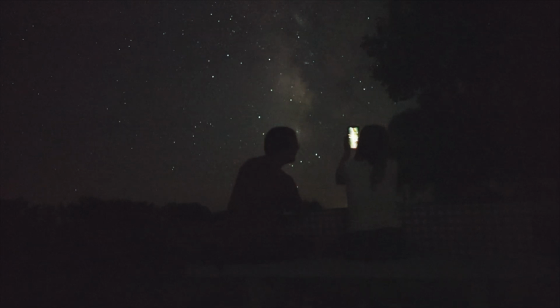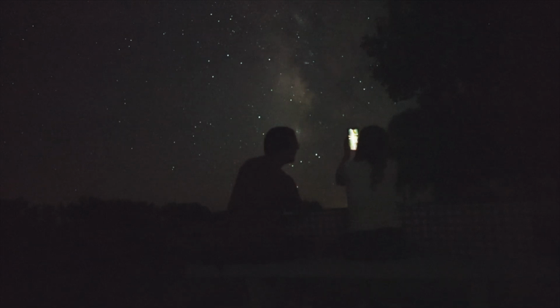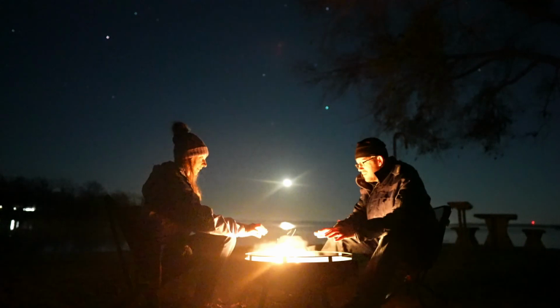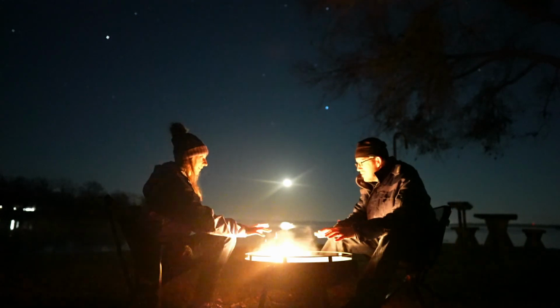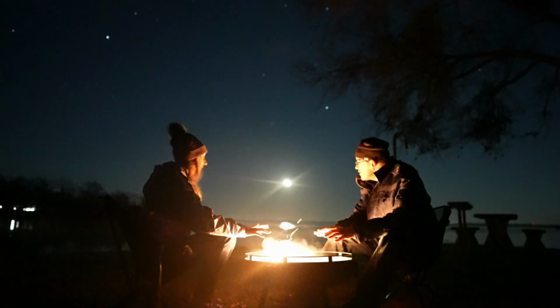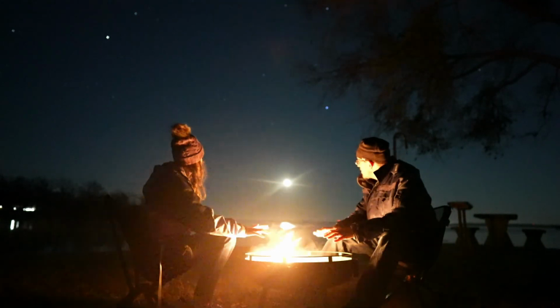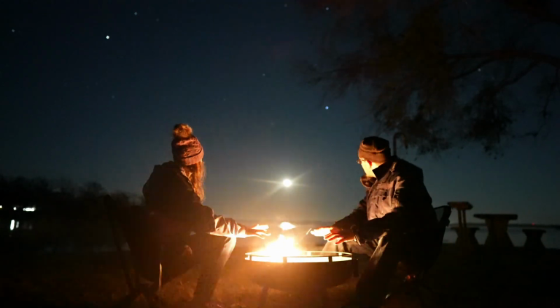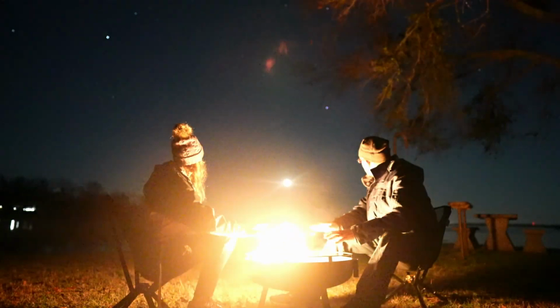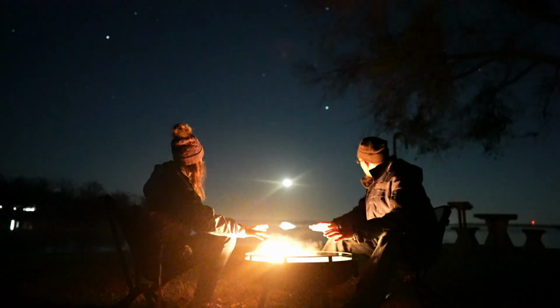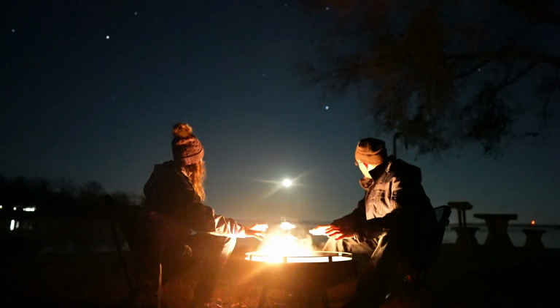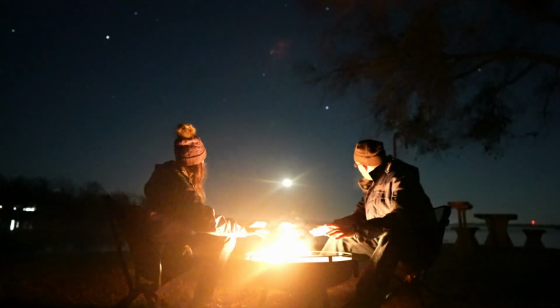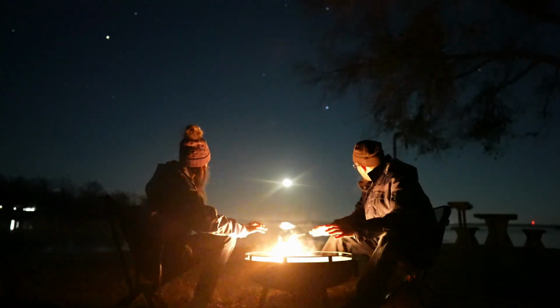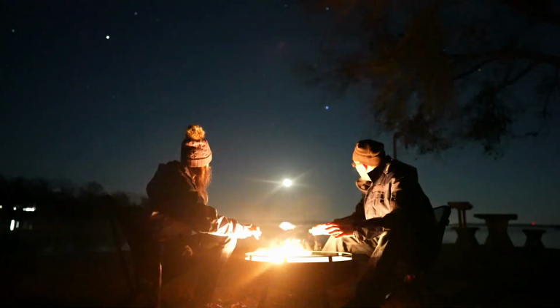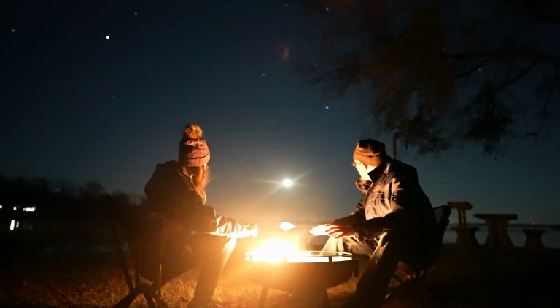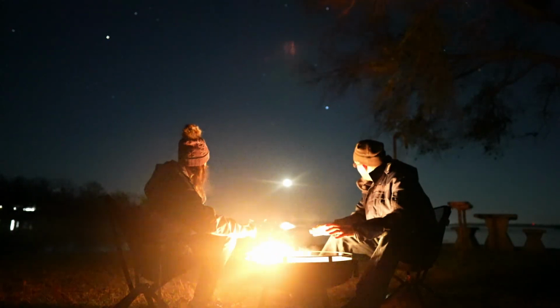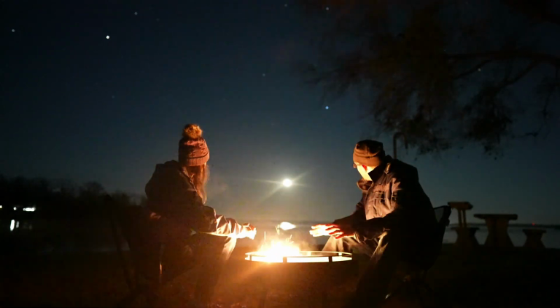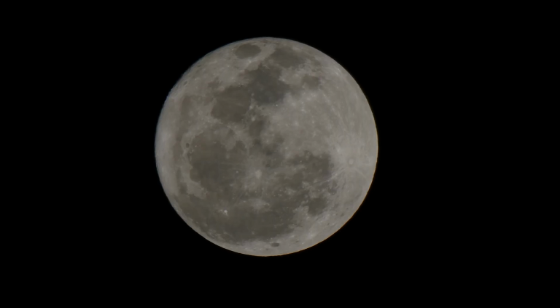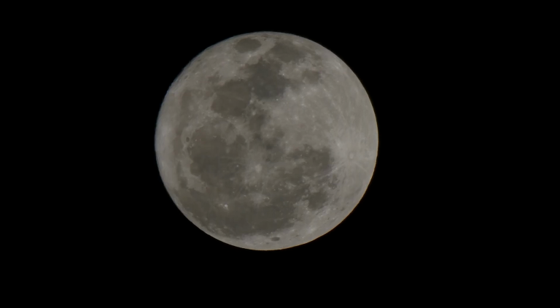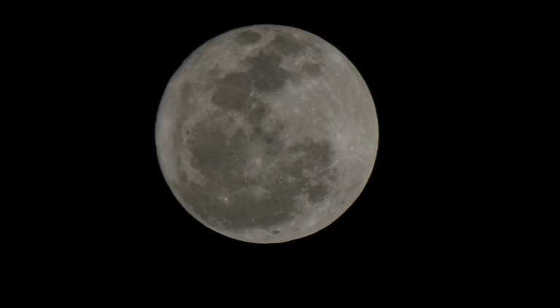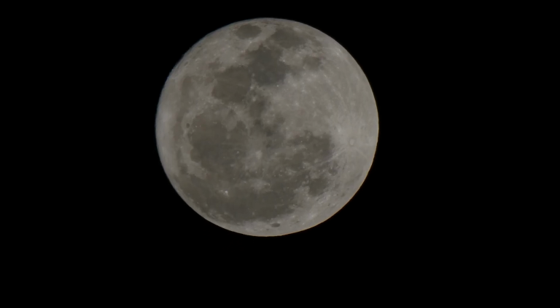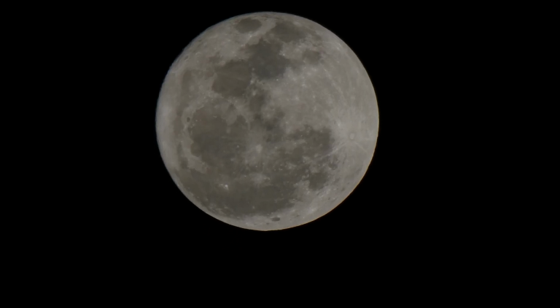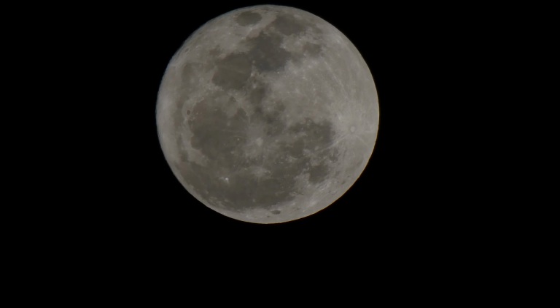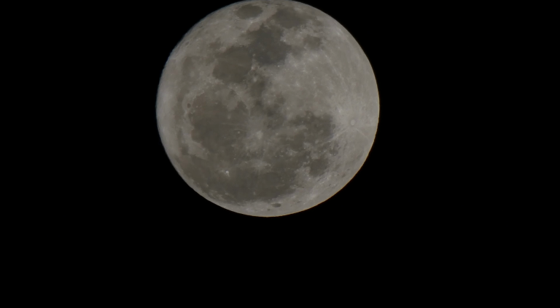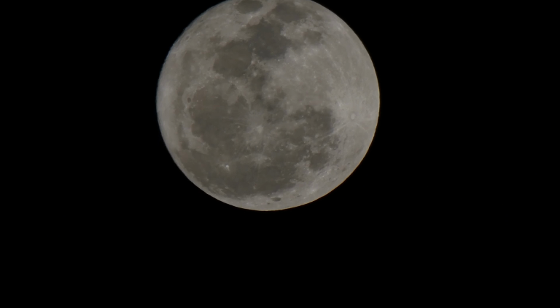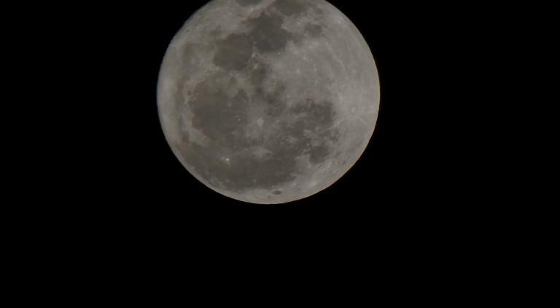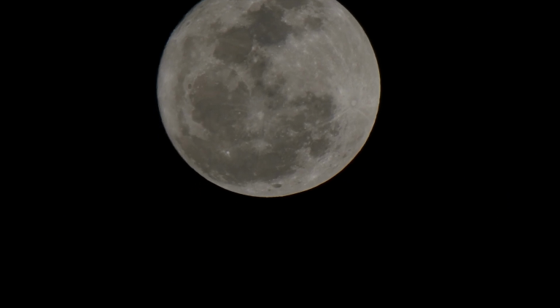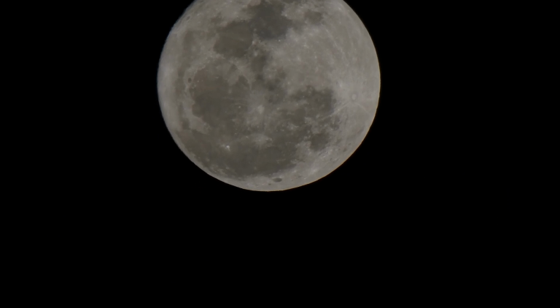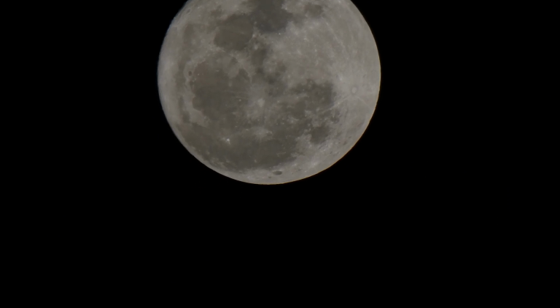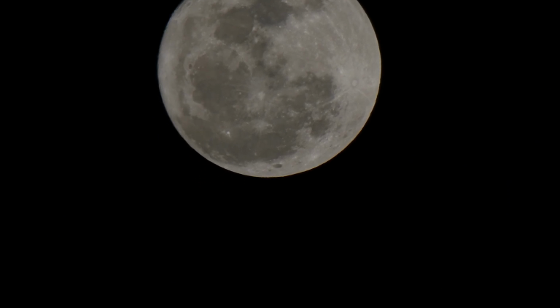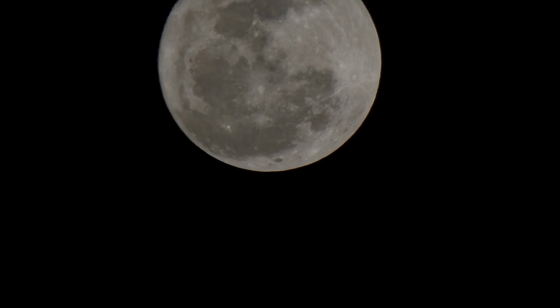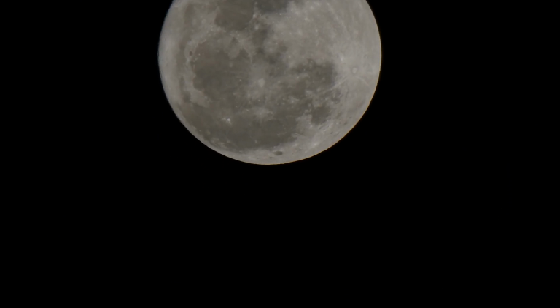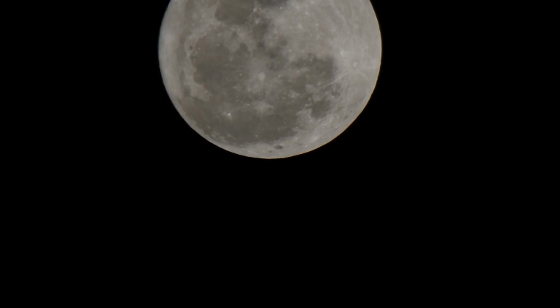Unfortunately, the moon will be a waxing gibbous, moving into a full moon on October 17th, so don't expect the darkest skies at night this time.